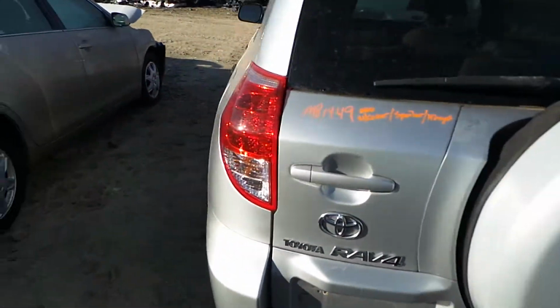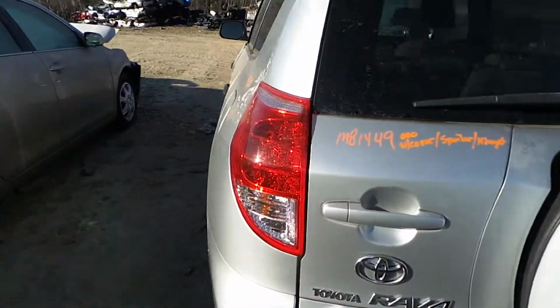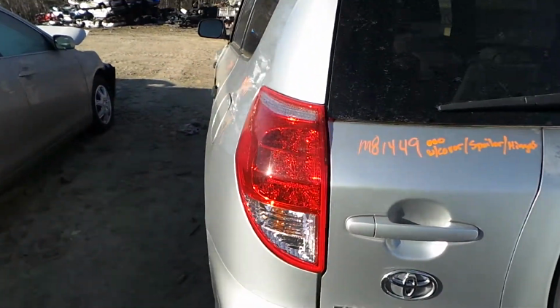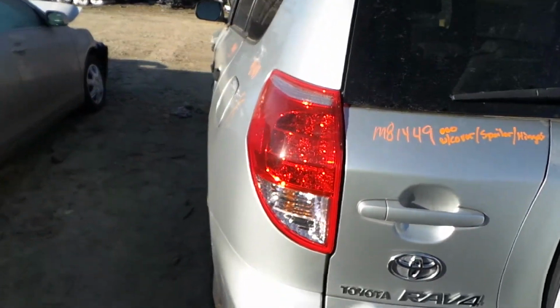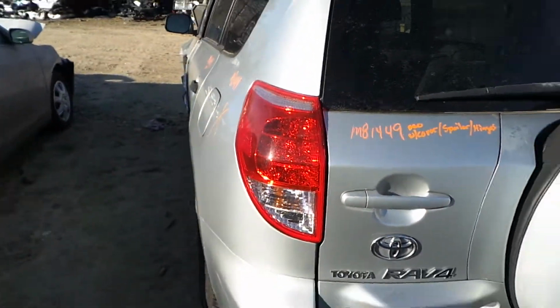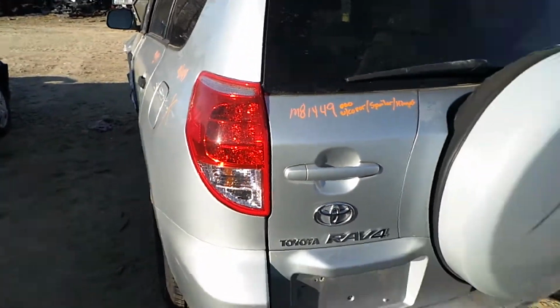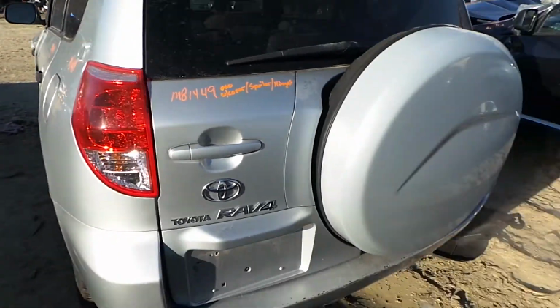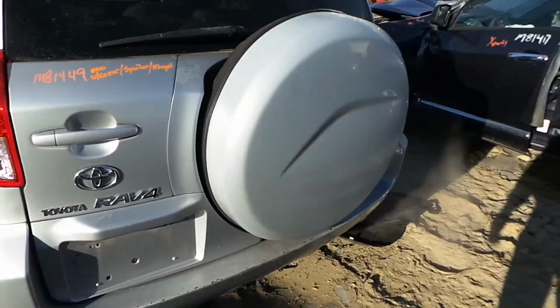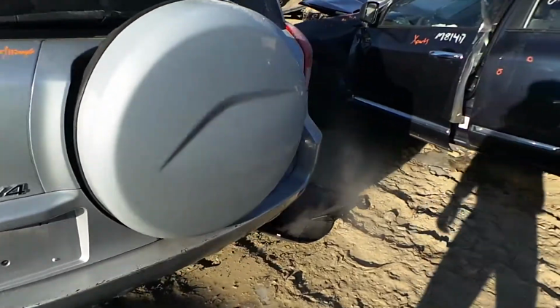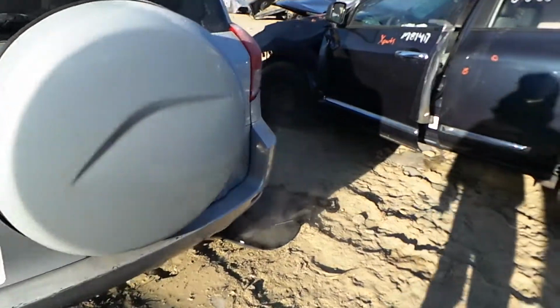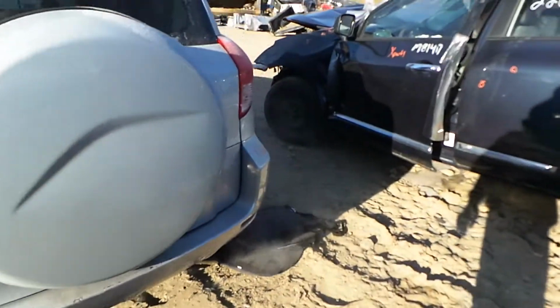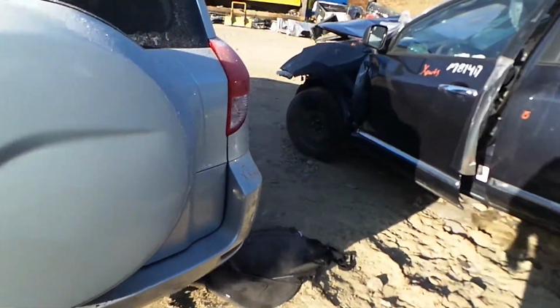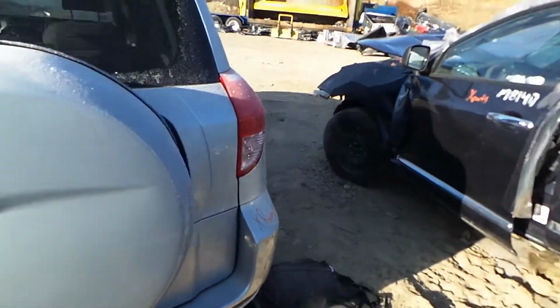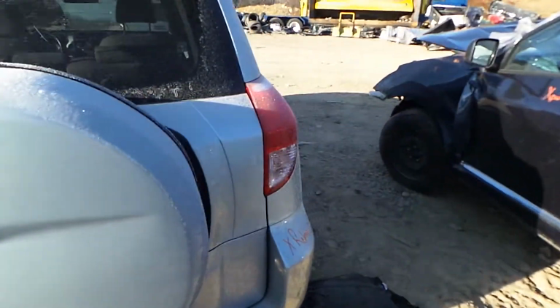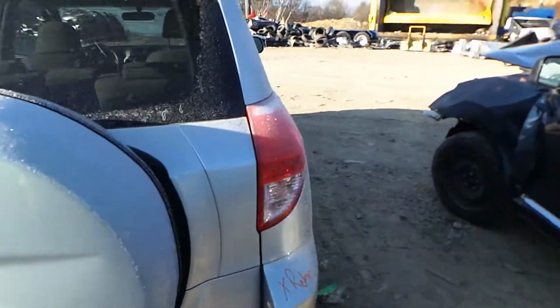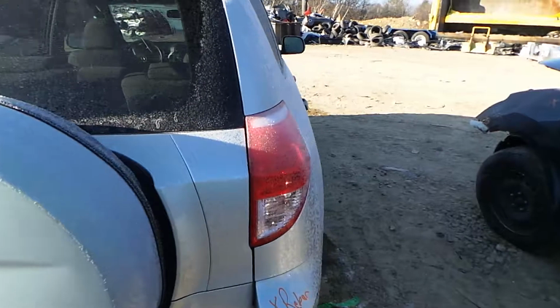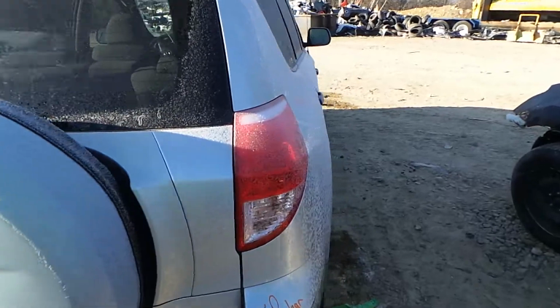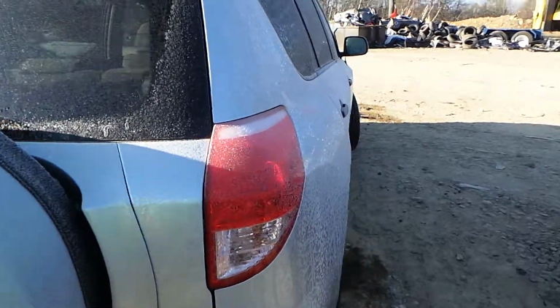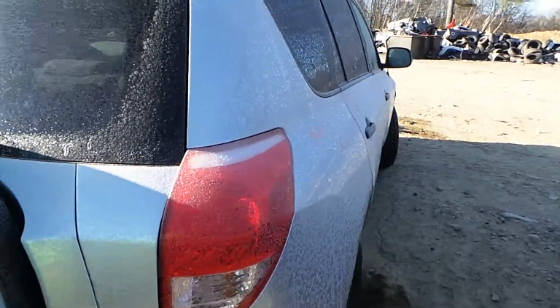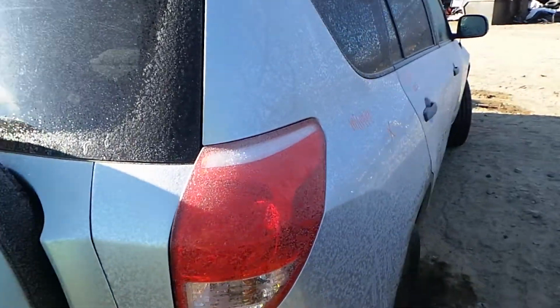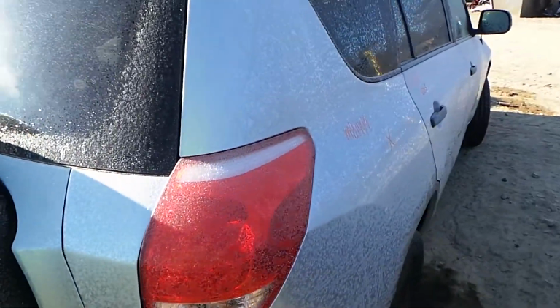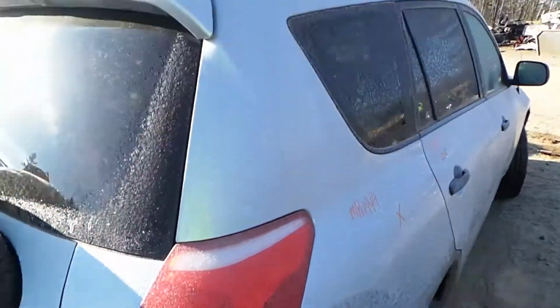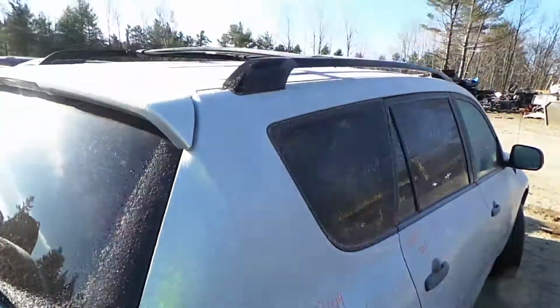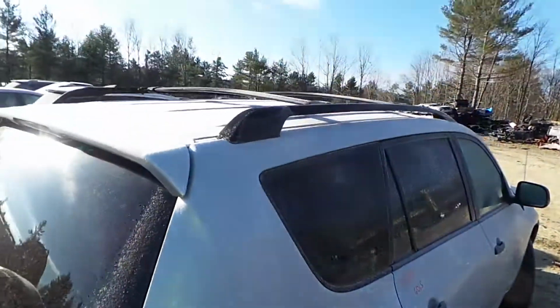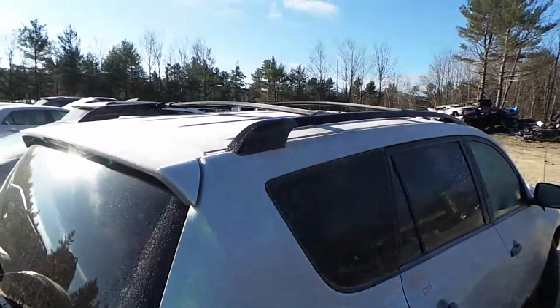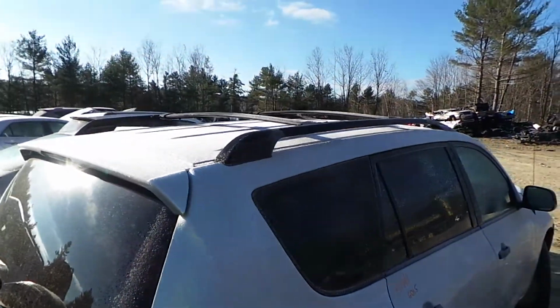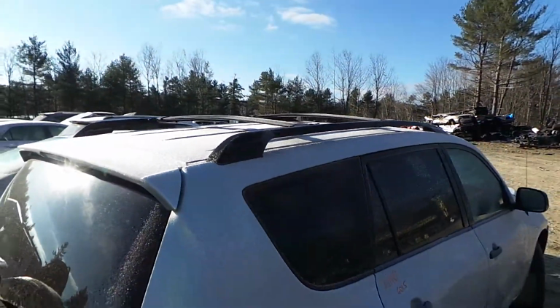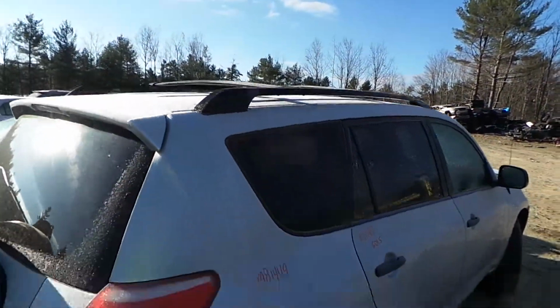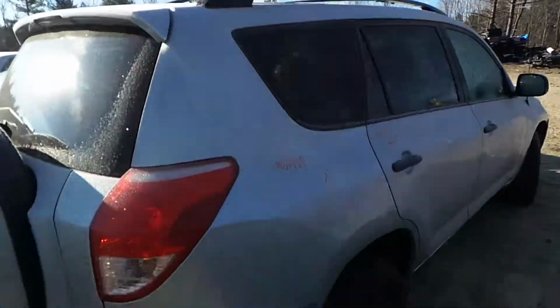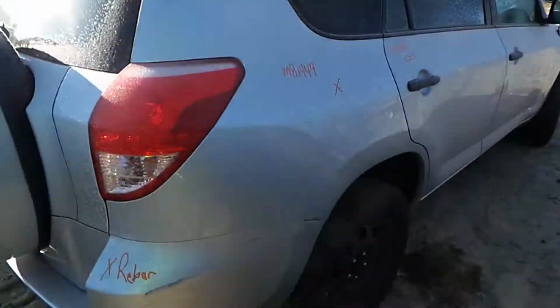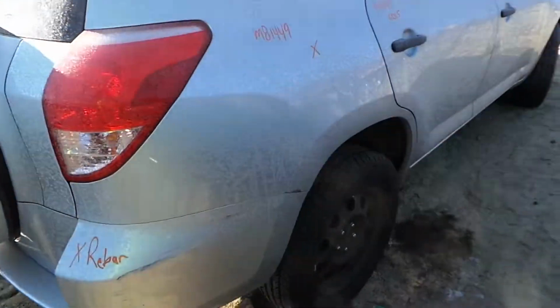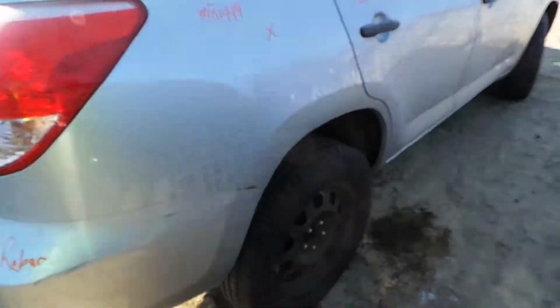We've got a good left hand tail light as well as a good right hand tail light. We've got a good luggage rack with cross bars.